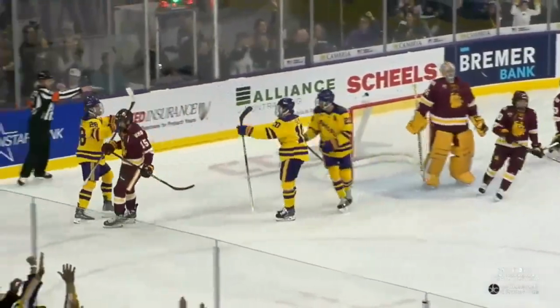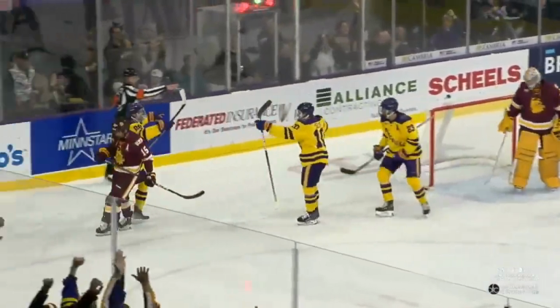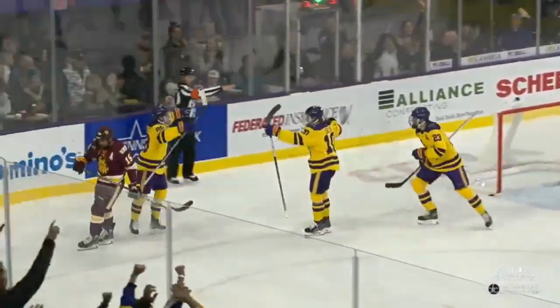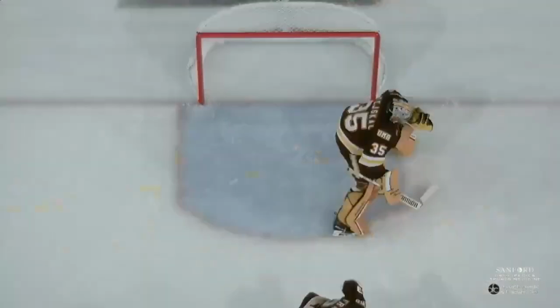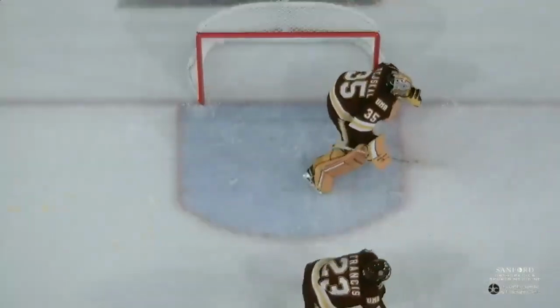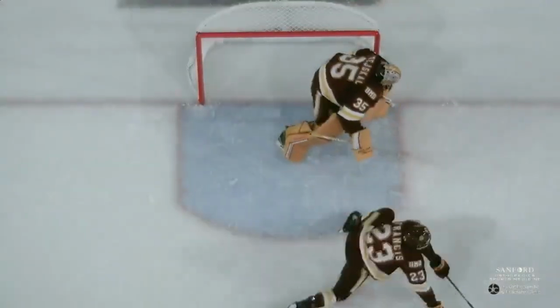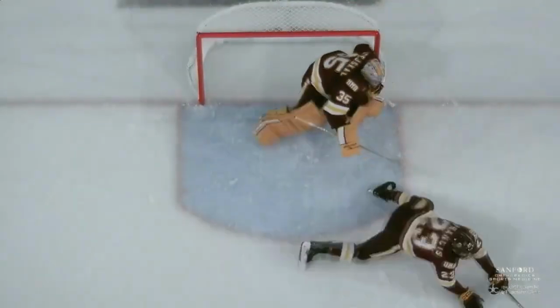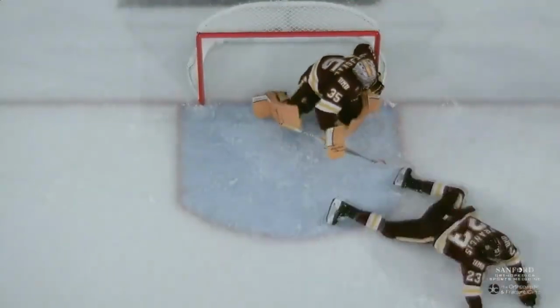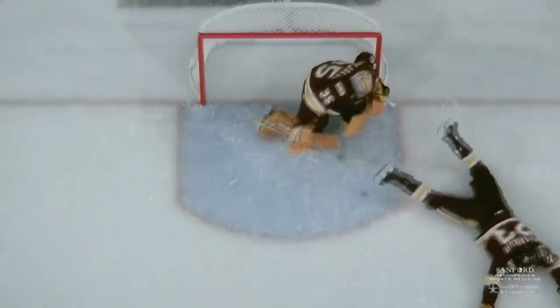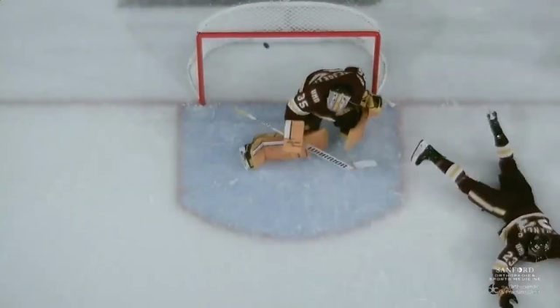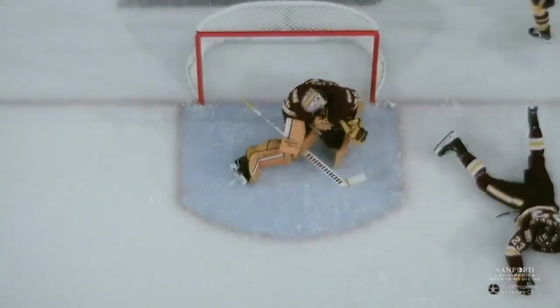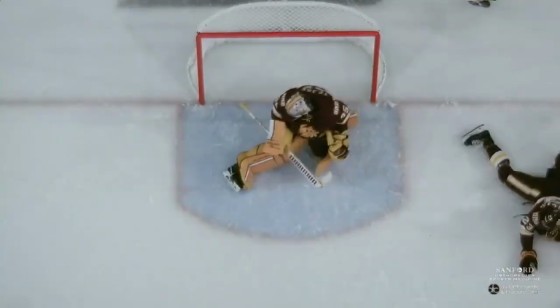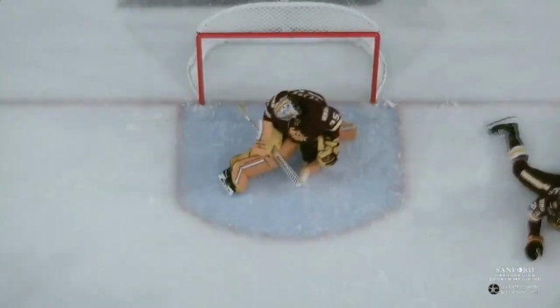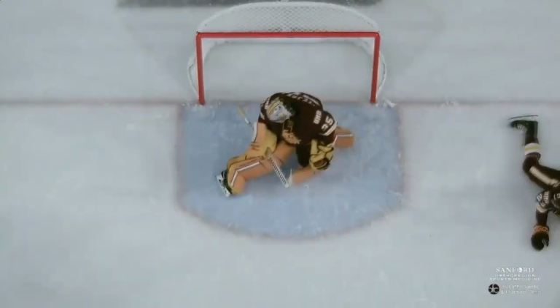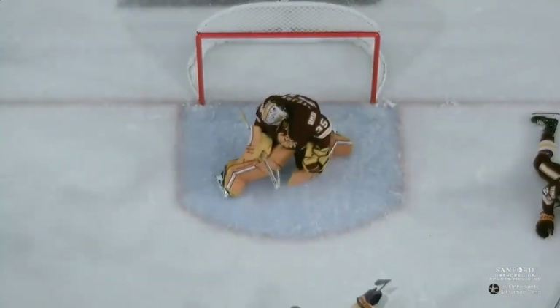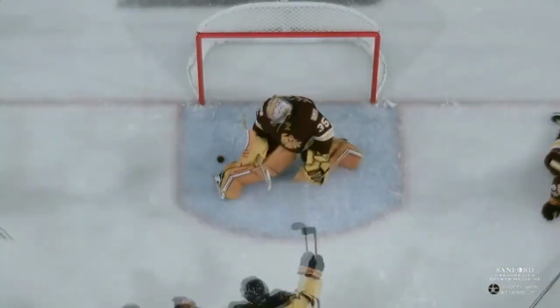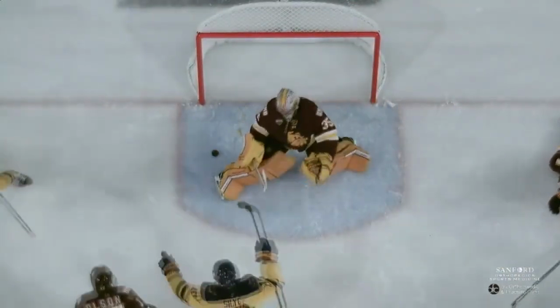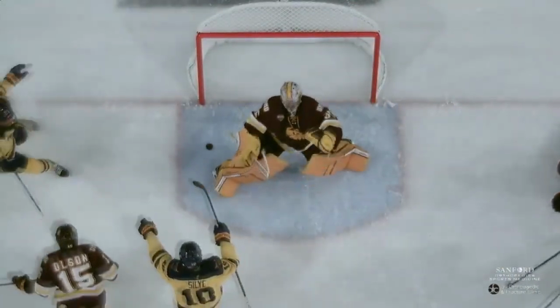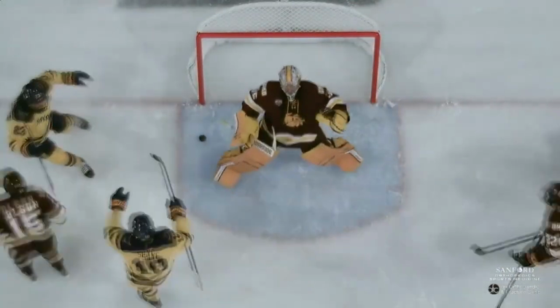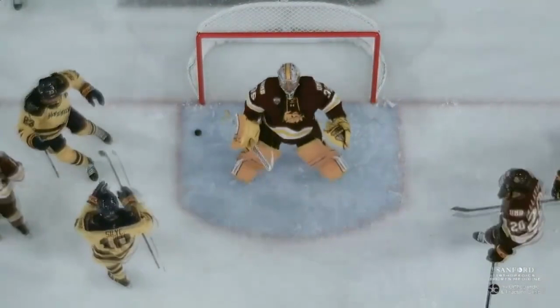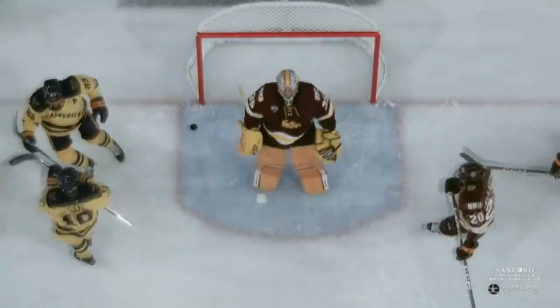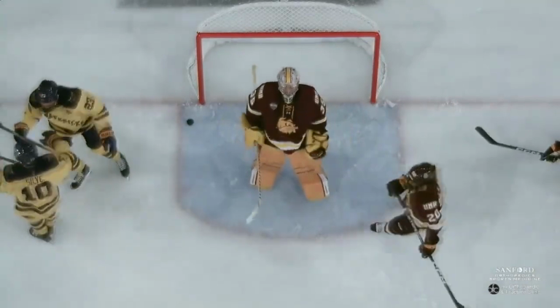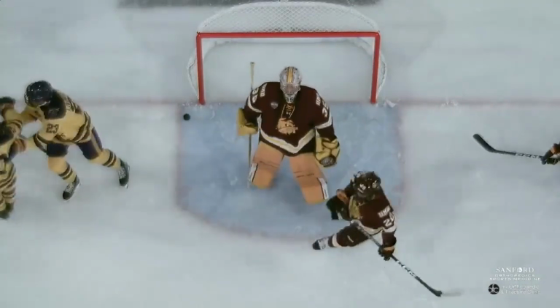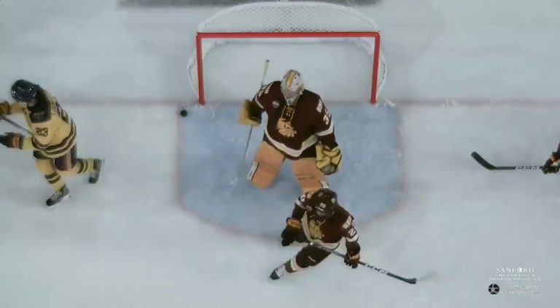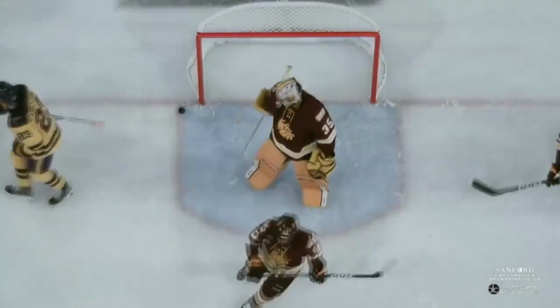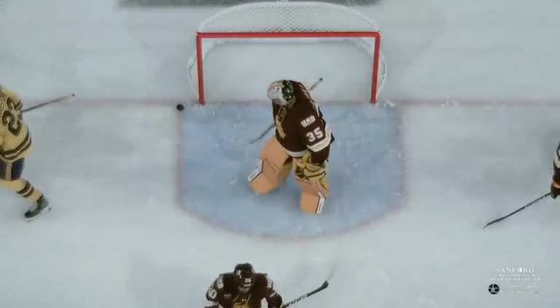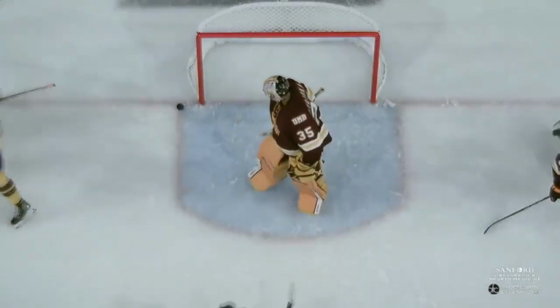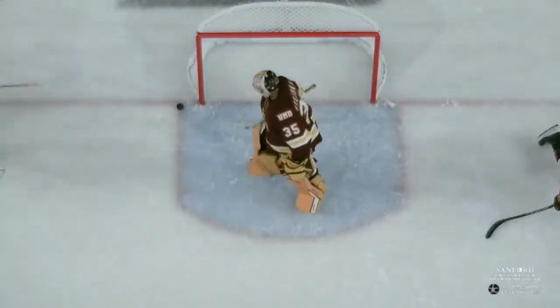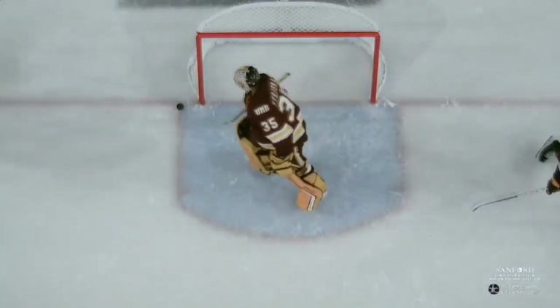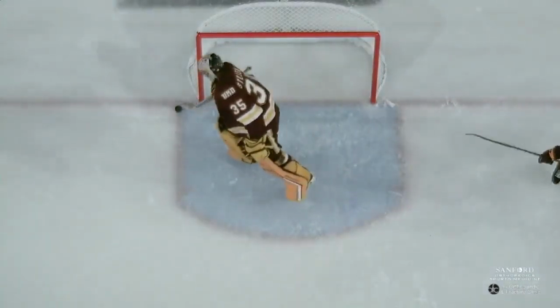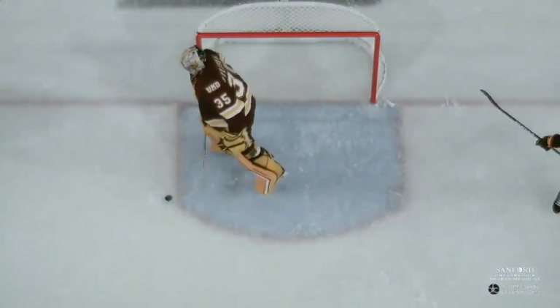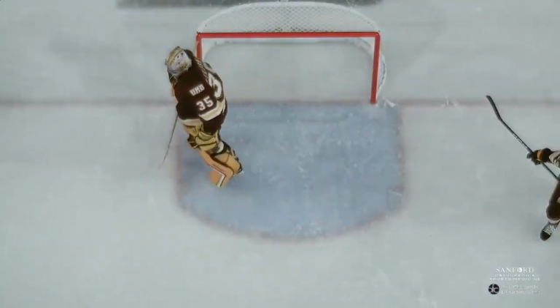There you see Celia right there with the blast. He took the one-timer feed from behind the goal line, and Stayskall really didn't have much time to react.